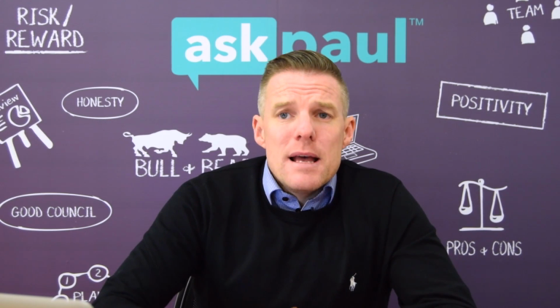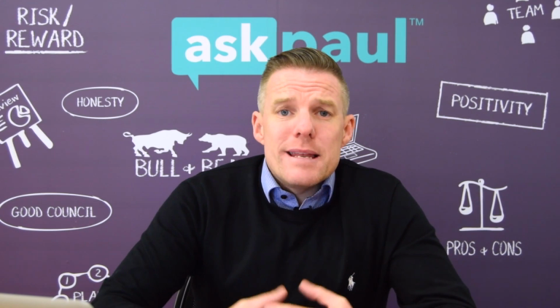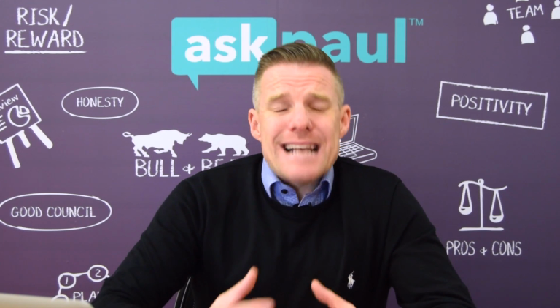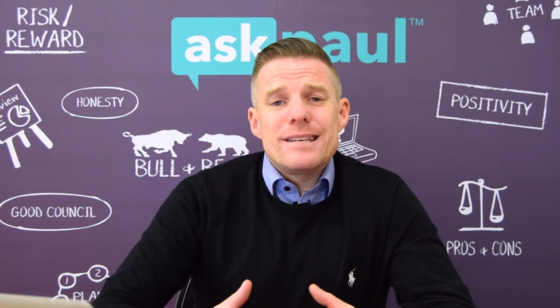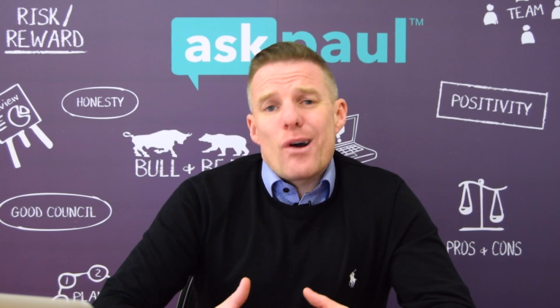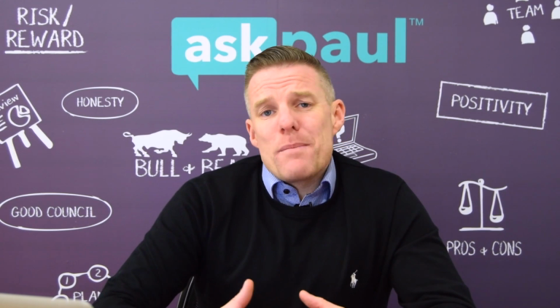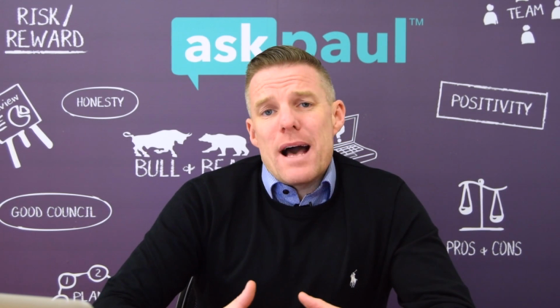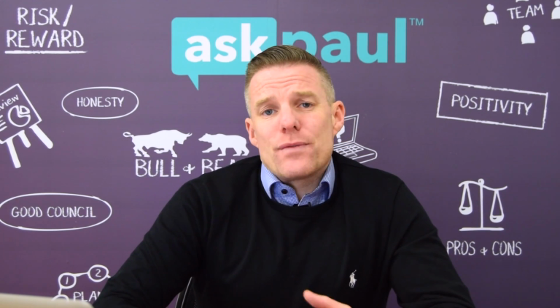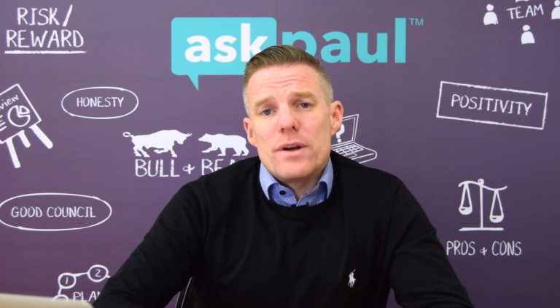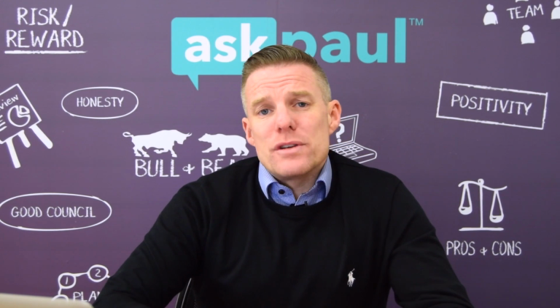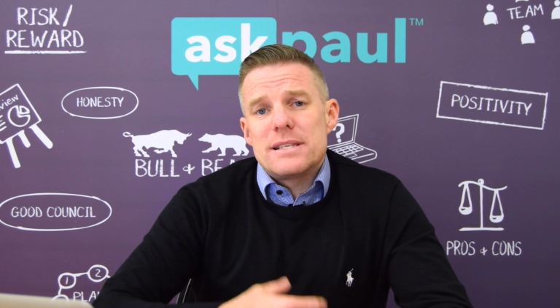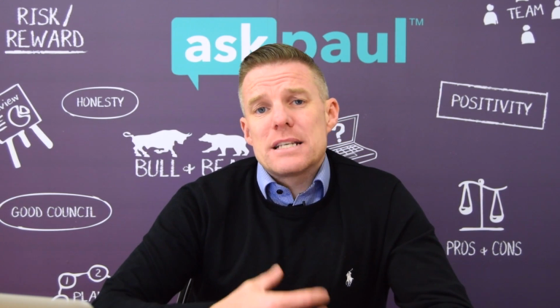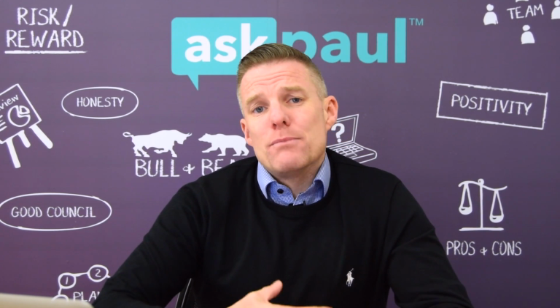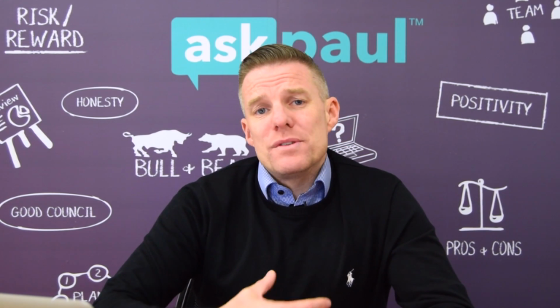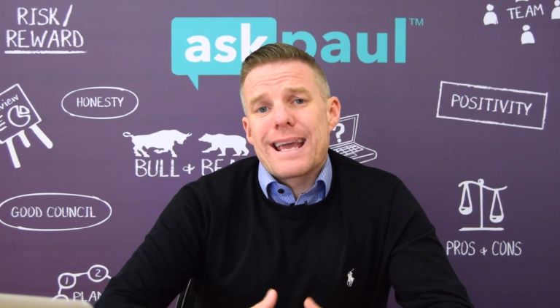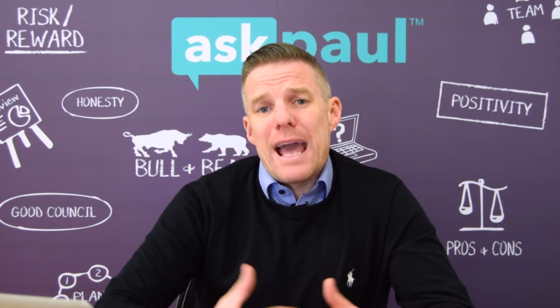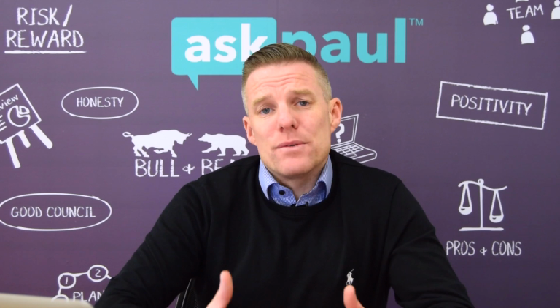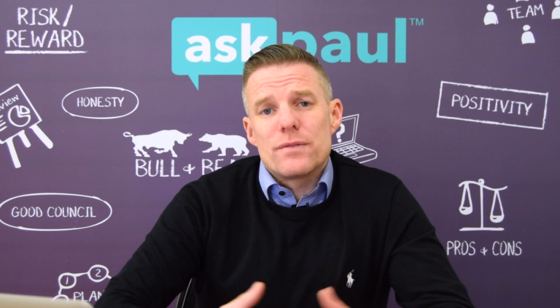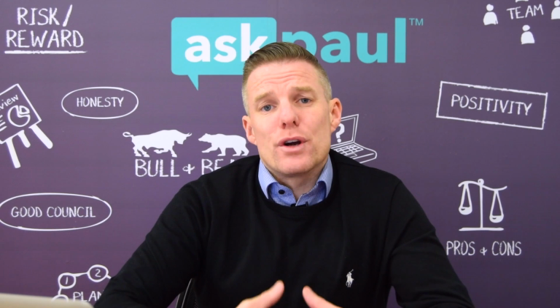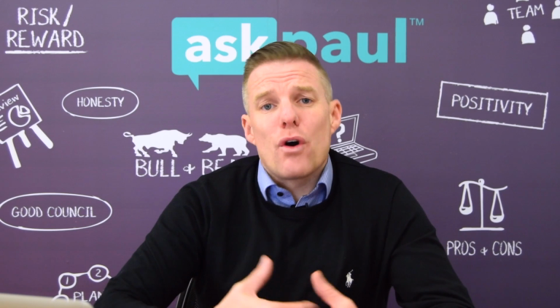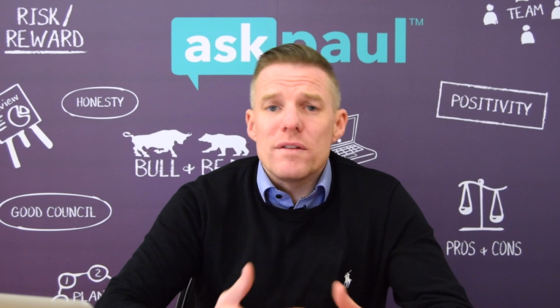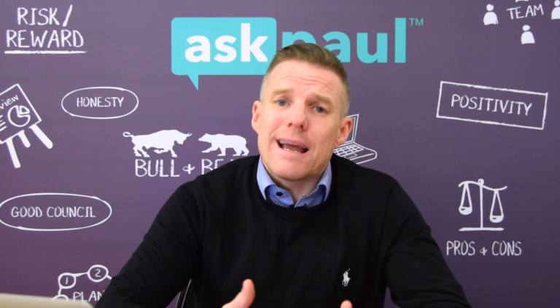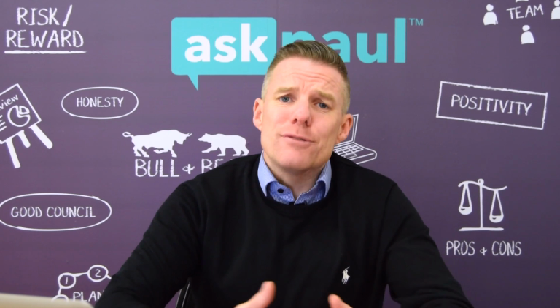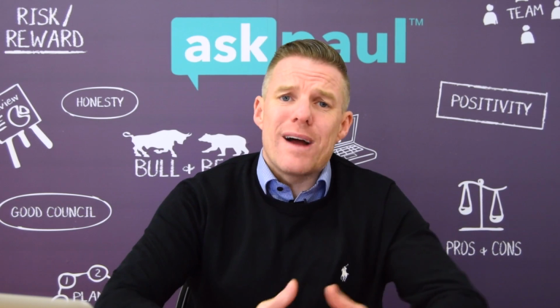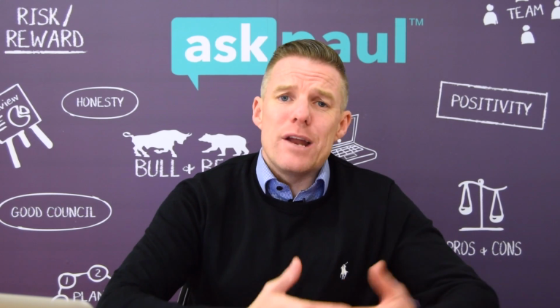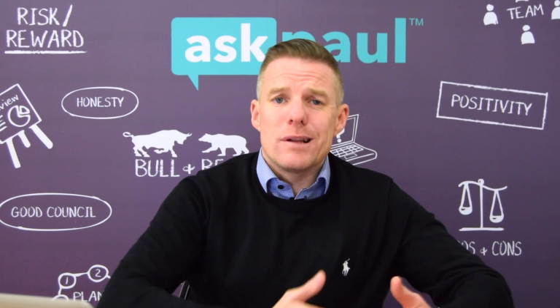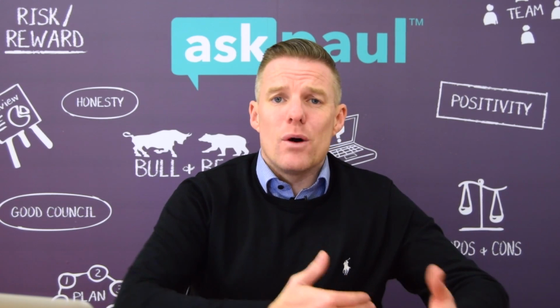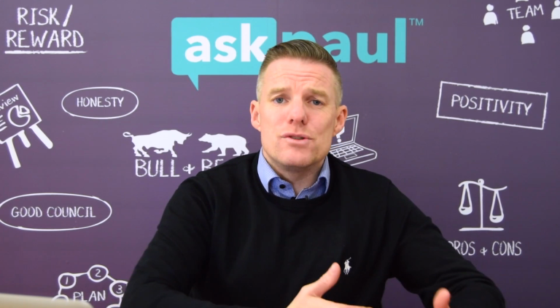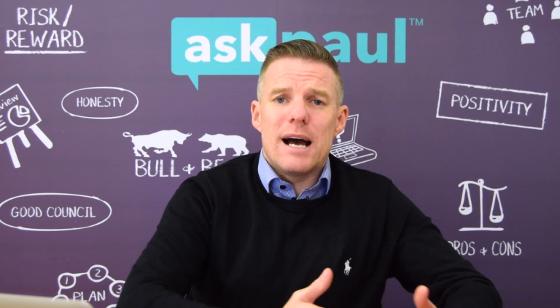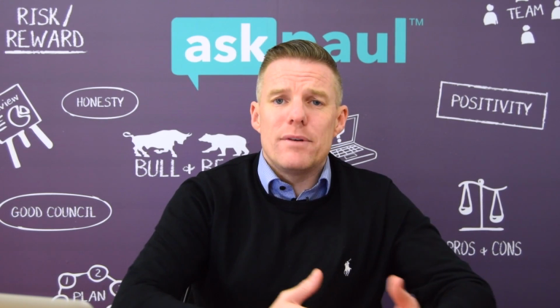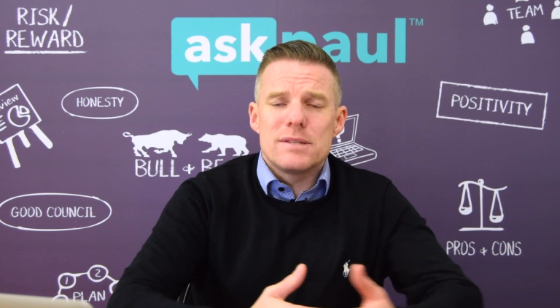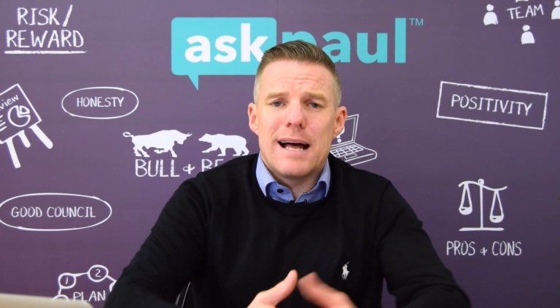The next thing you're going to be asked for is six months' statements for your current accounts and any other loans you have outstanding.